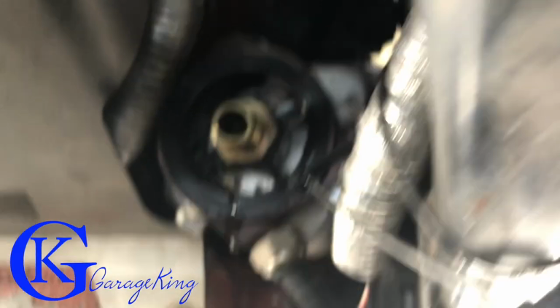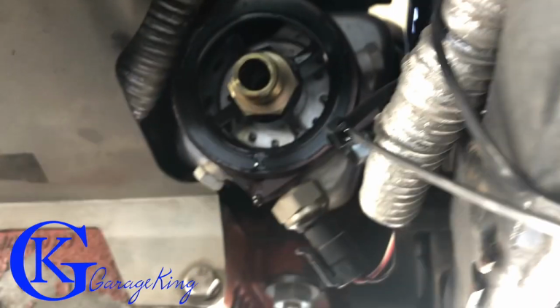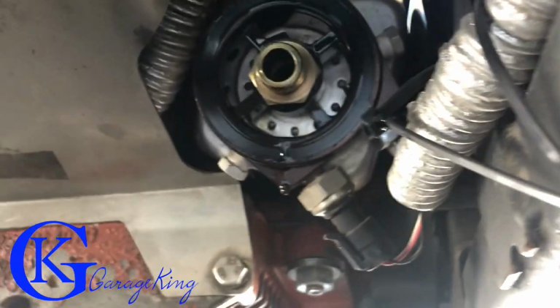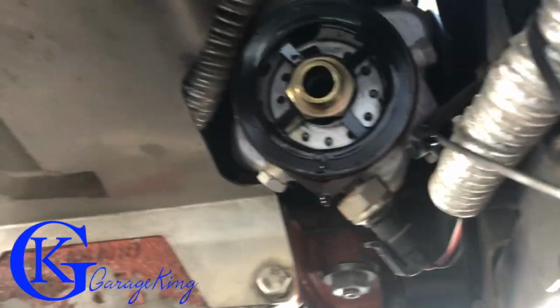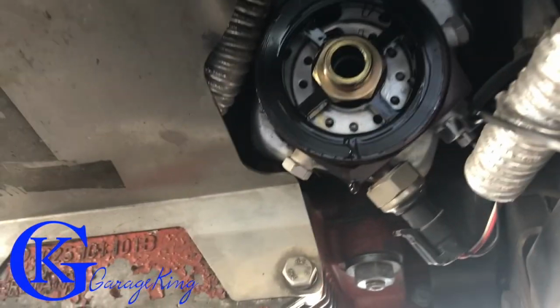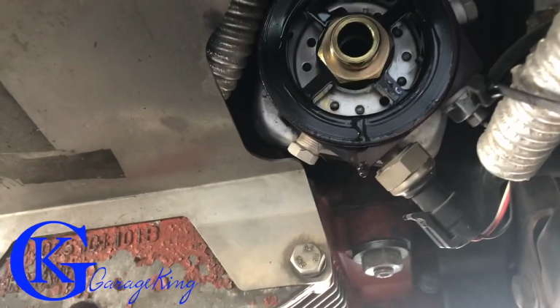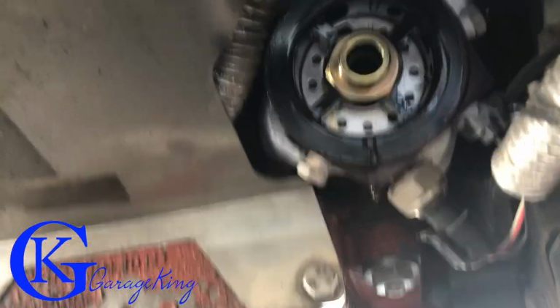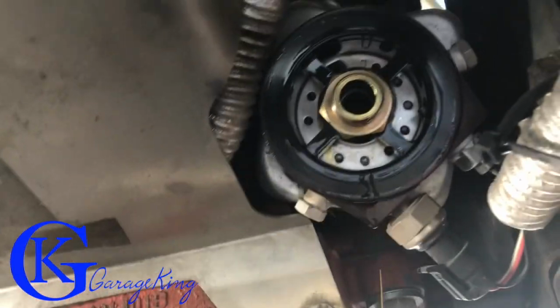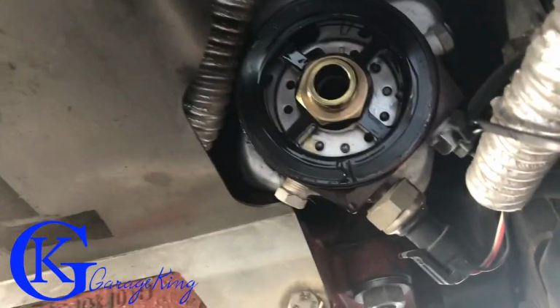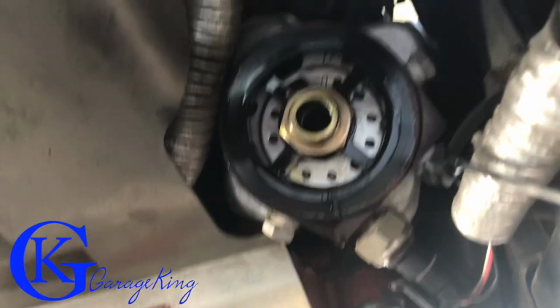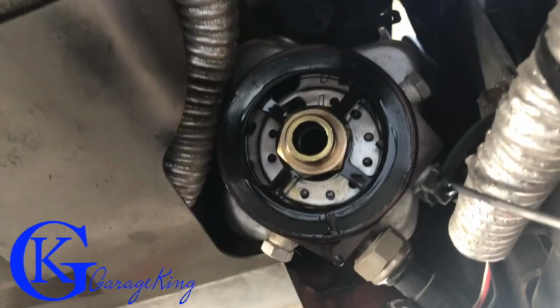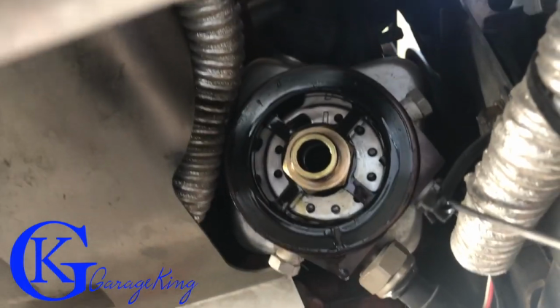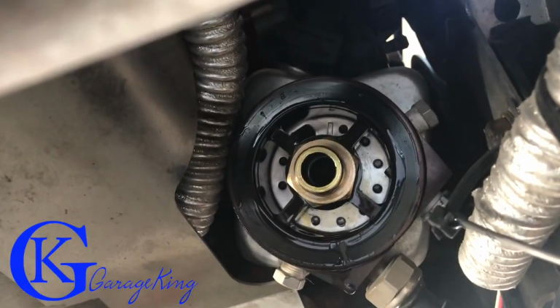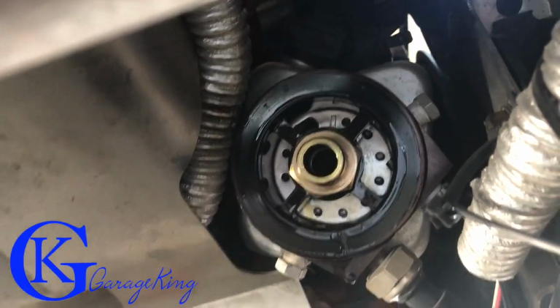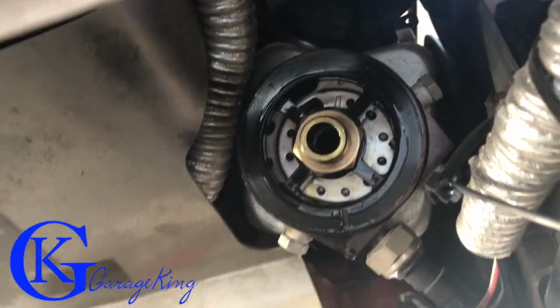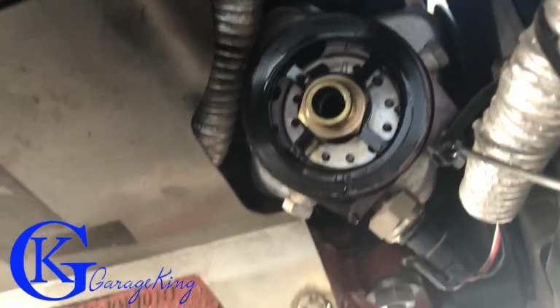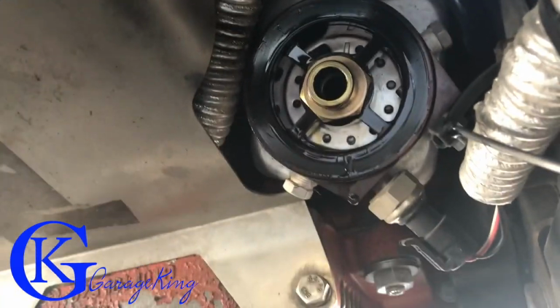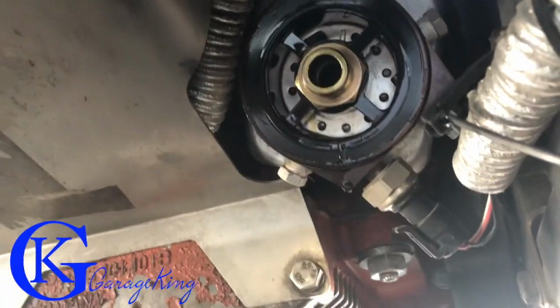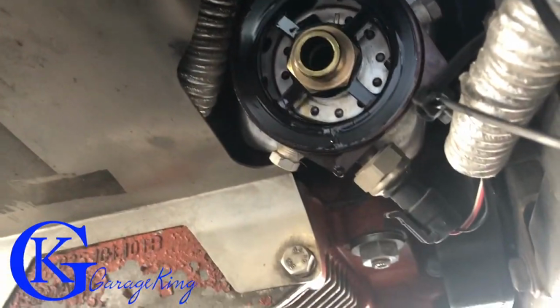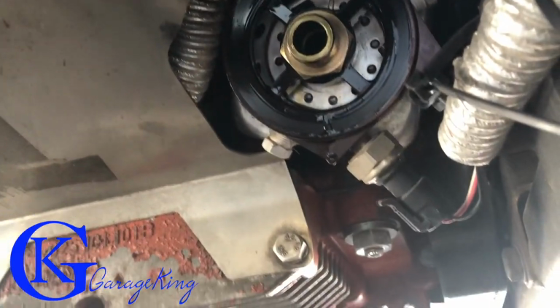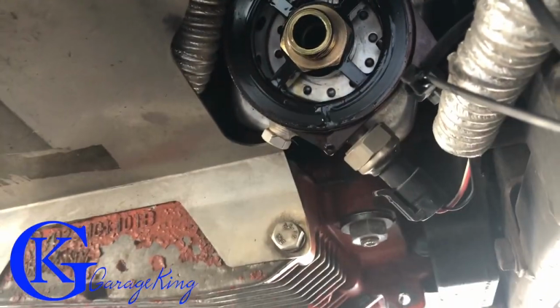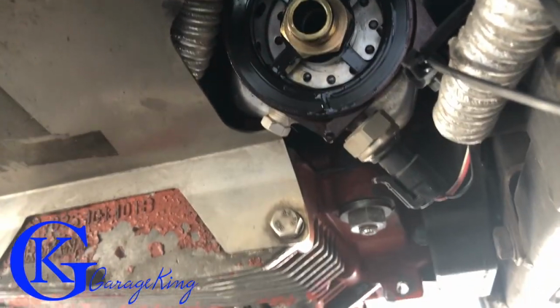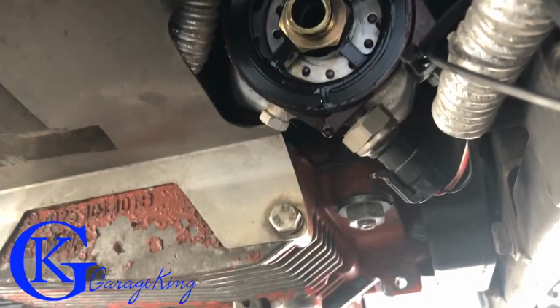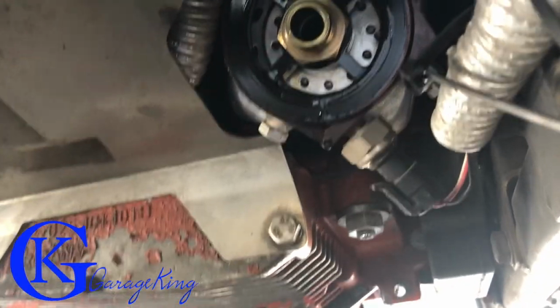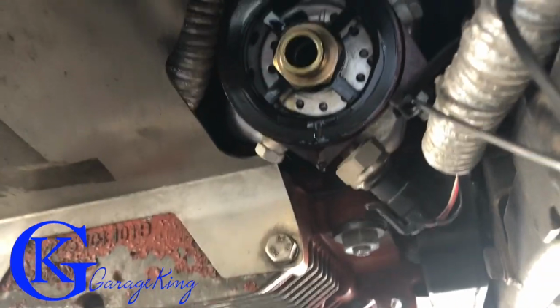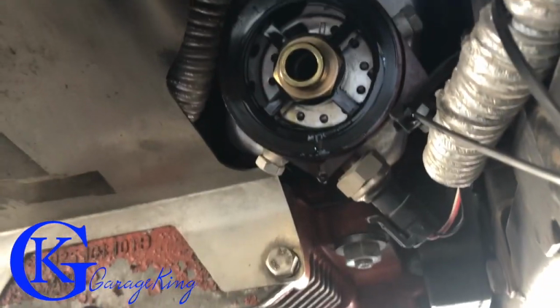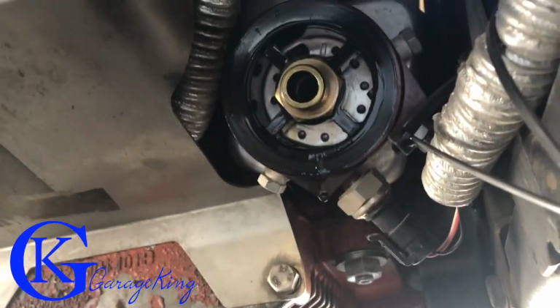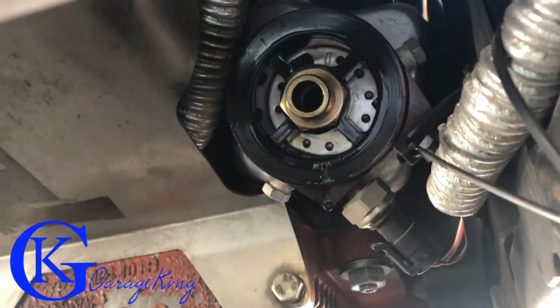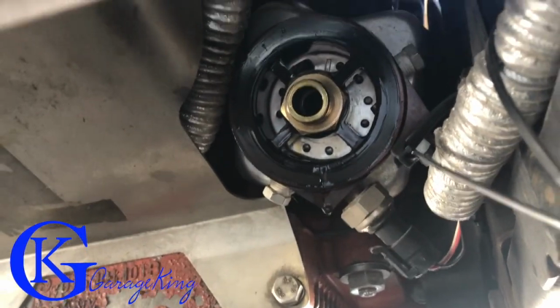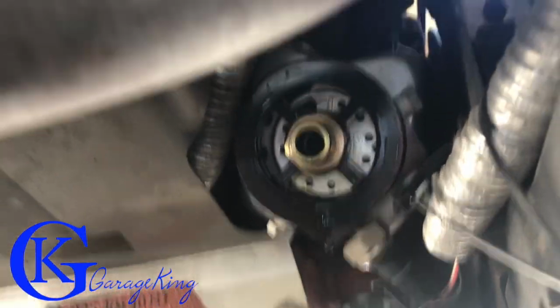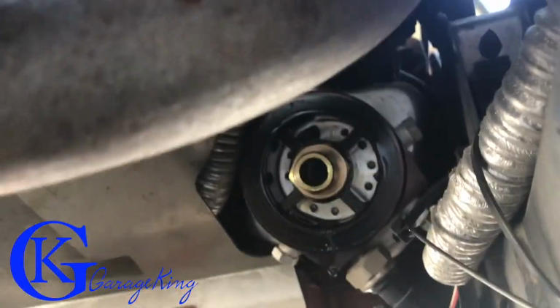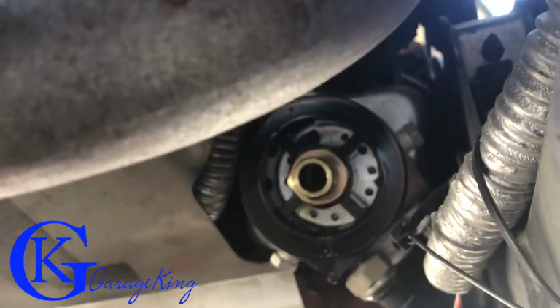And here's how it looks underneath — that's a good shot of it. So we're just going to give that a wipe, lubricate the filter, and spin it on.